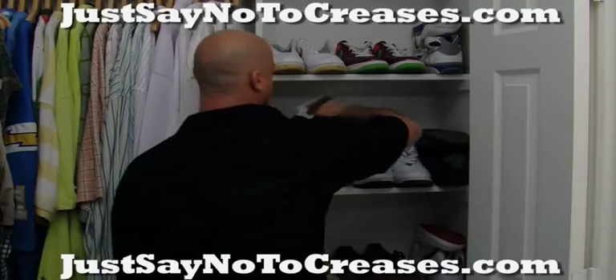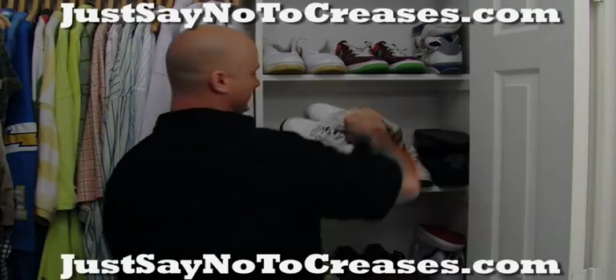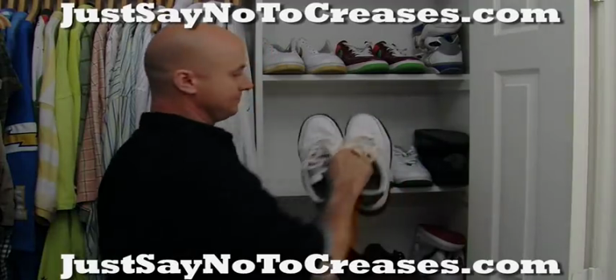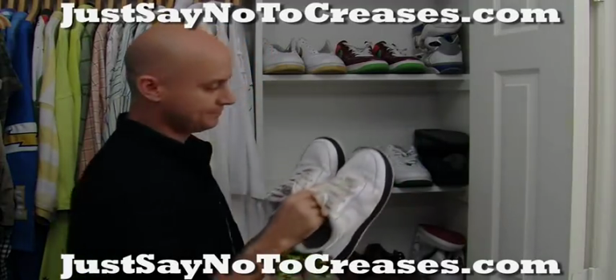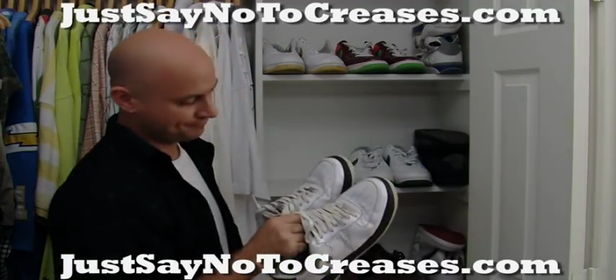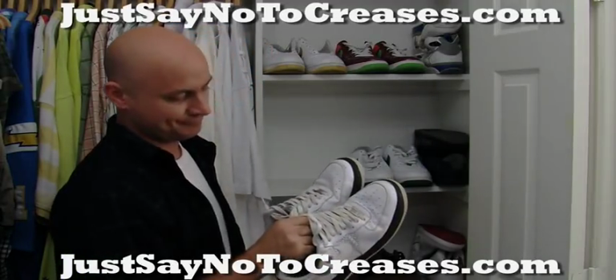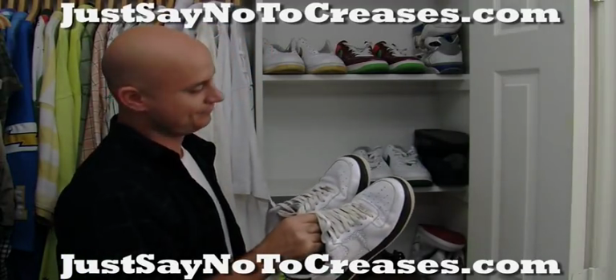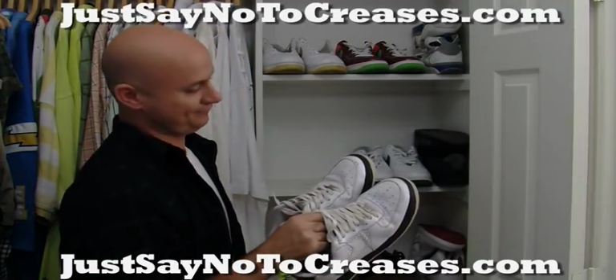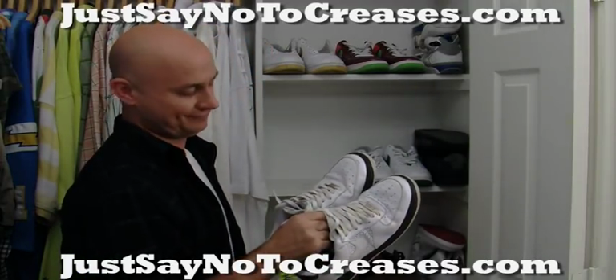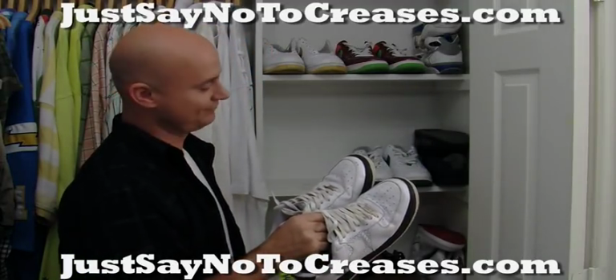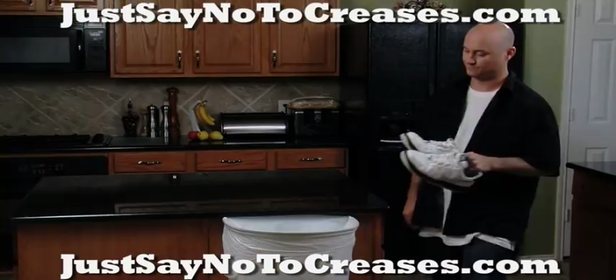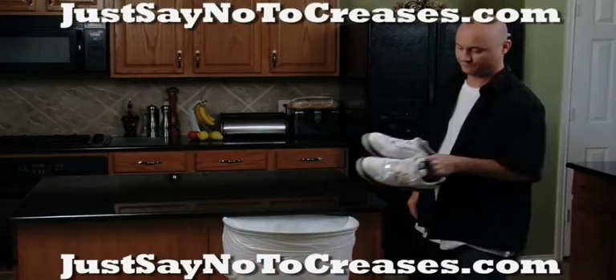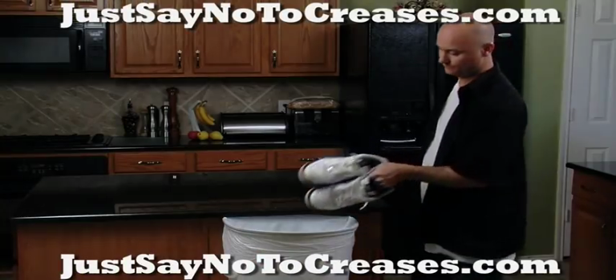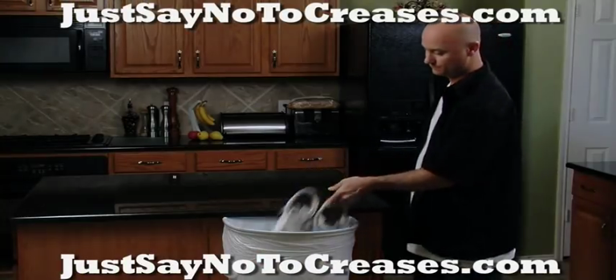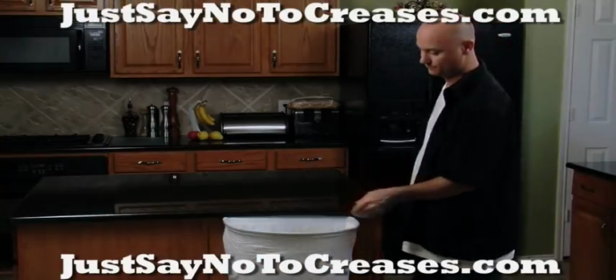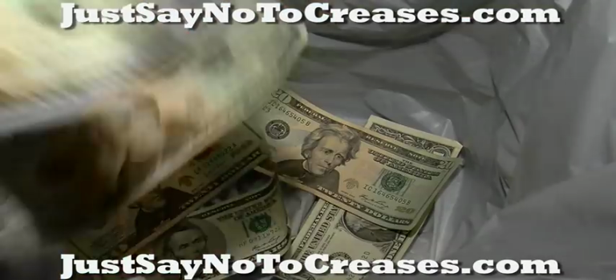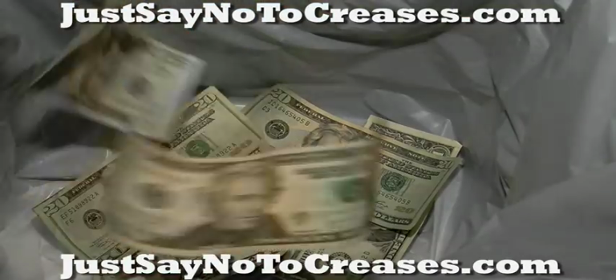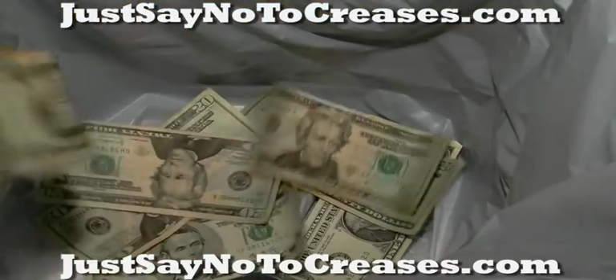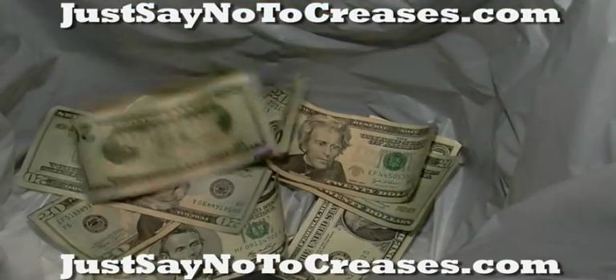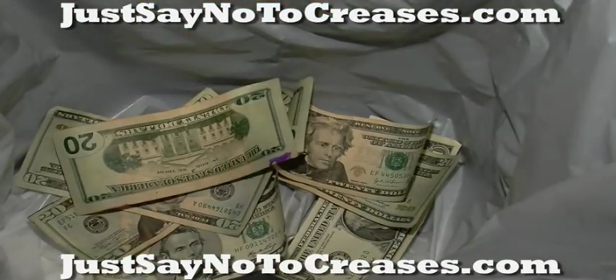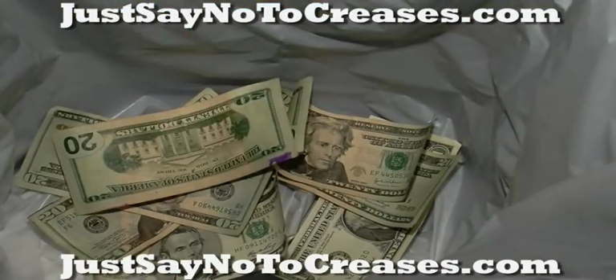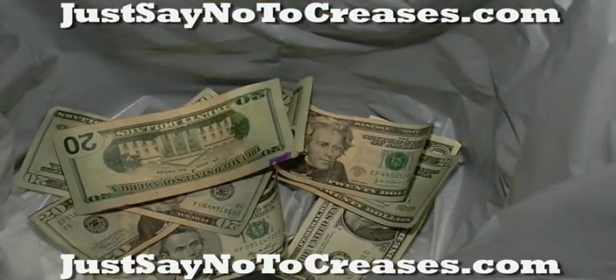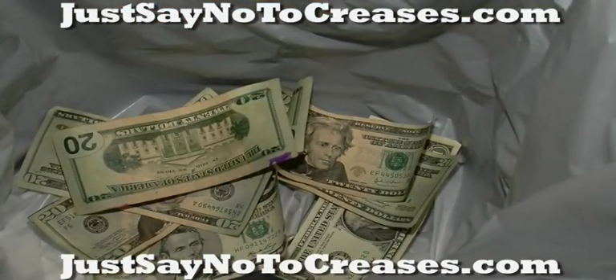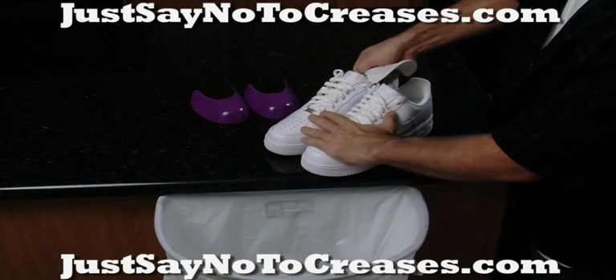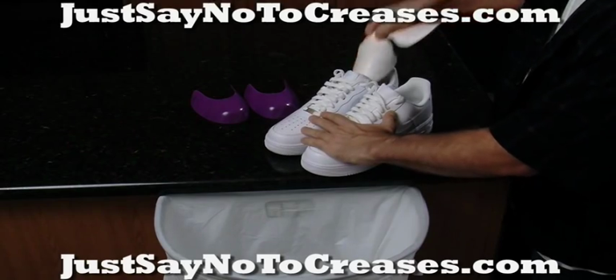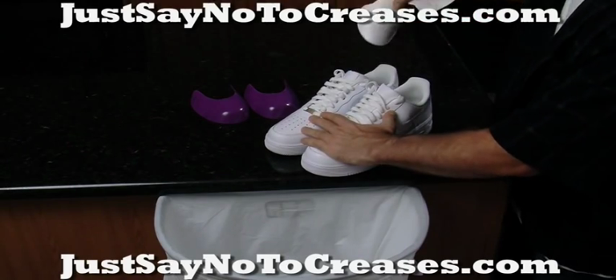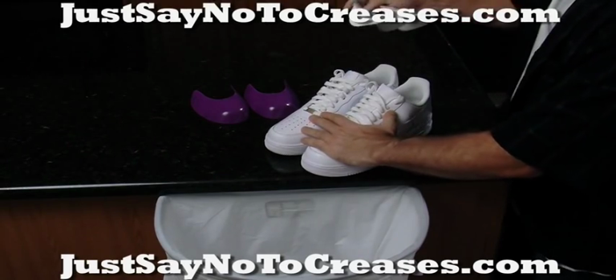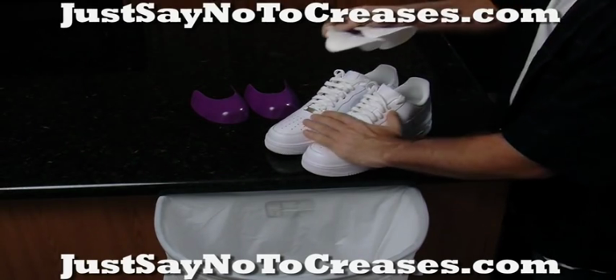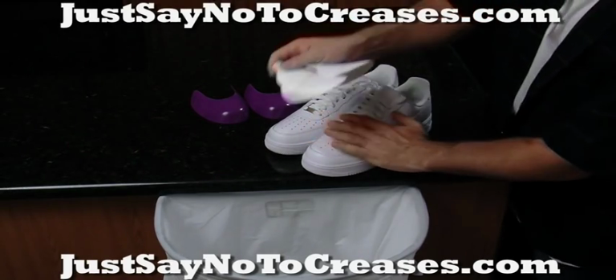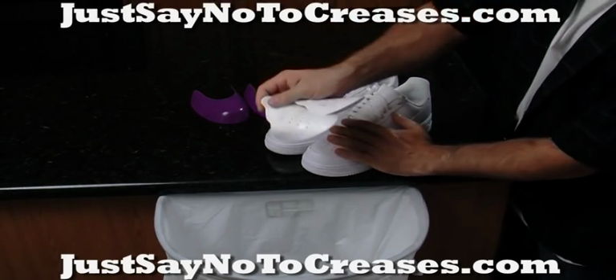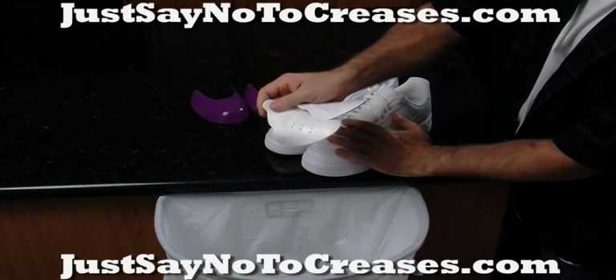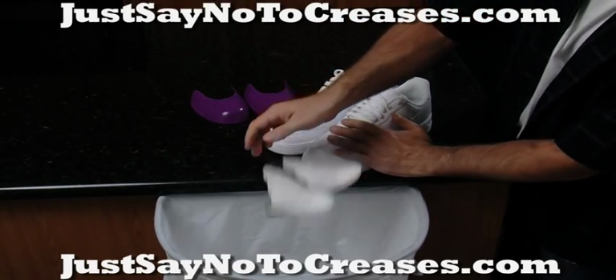Do your shoes look creased and worn? Throwing them away is like throwing money in the trash. You've tried other products, but they just don't work?